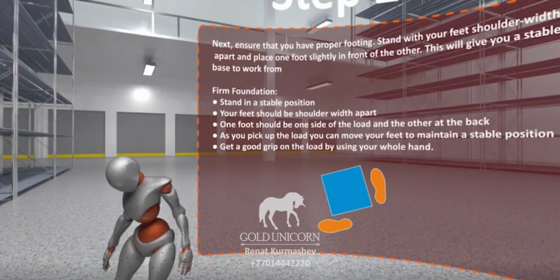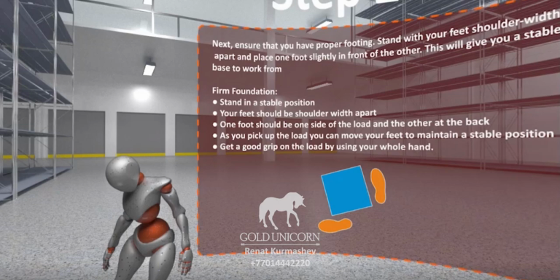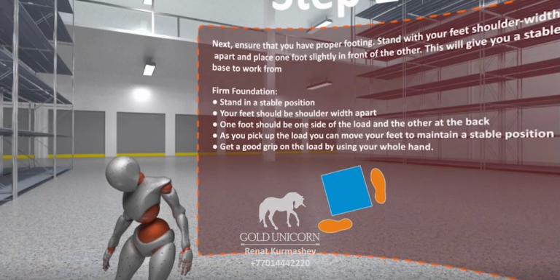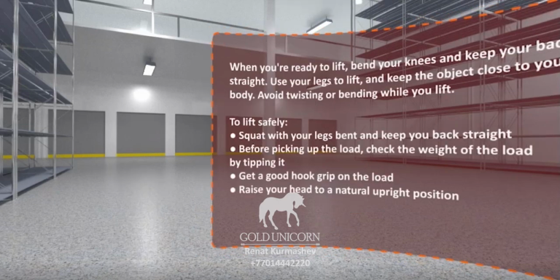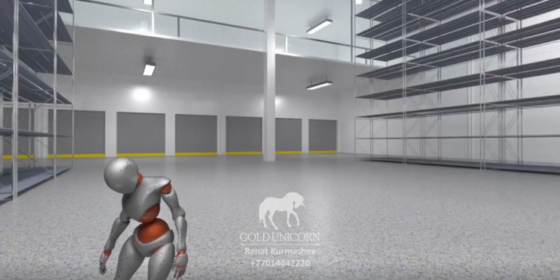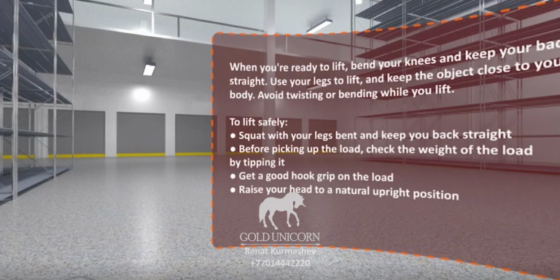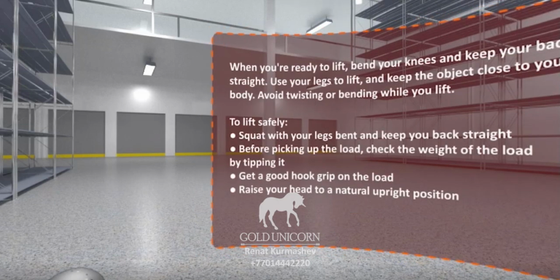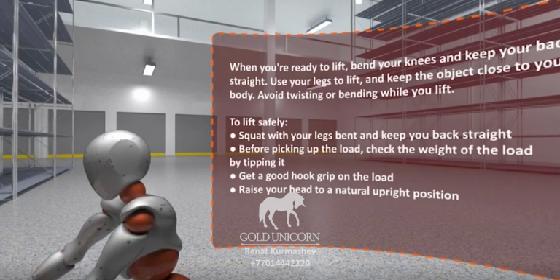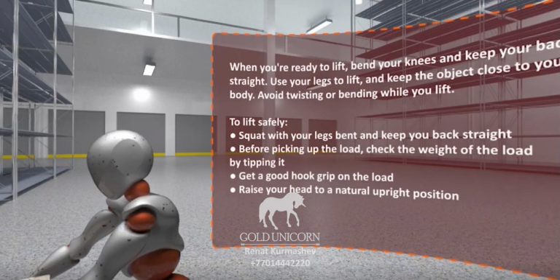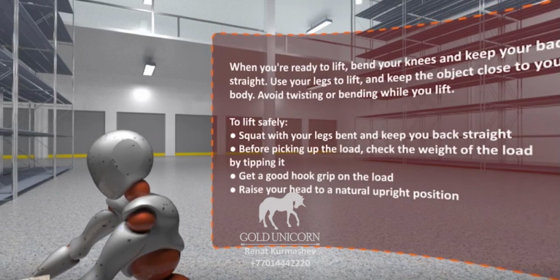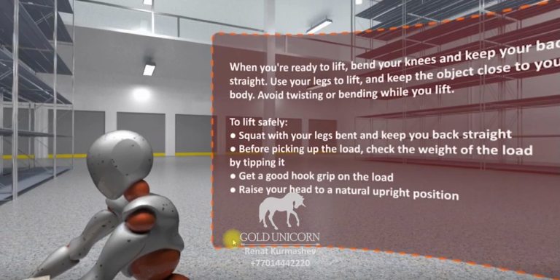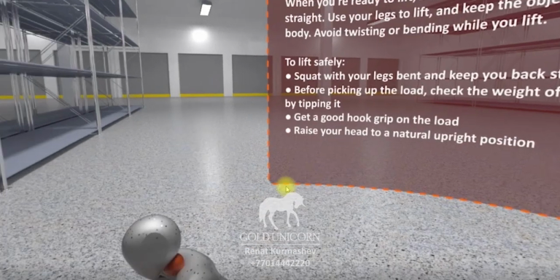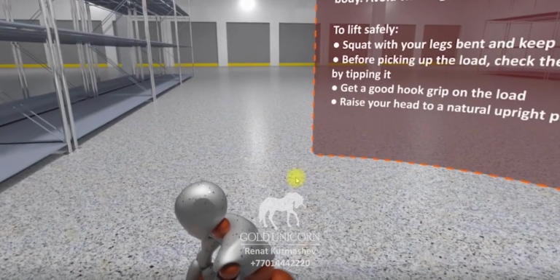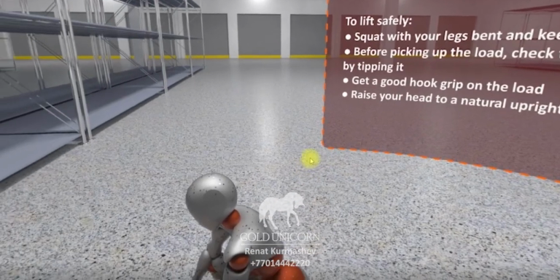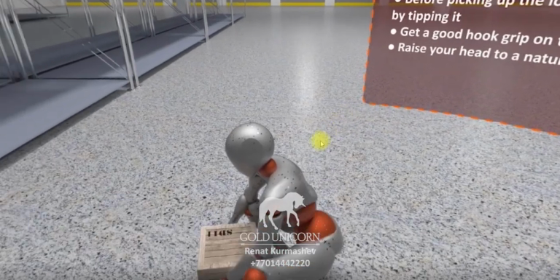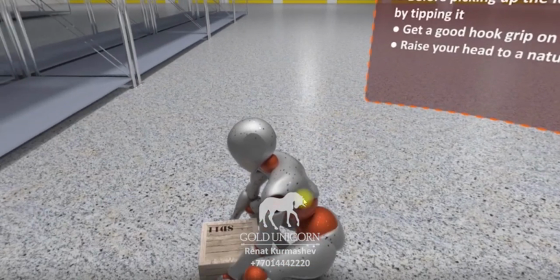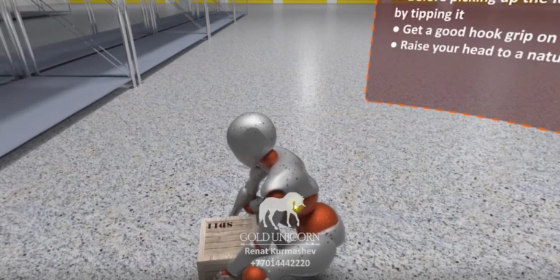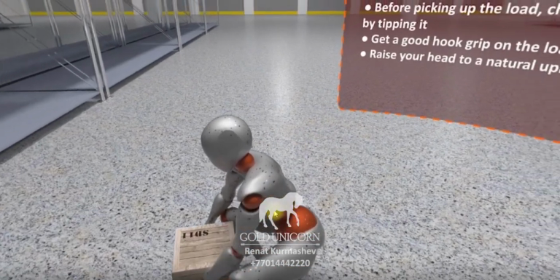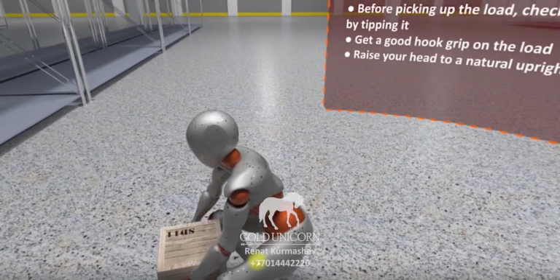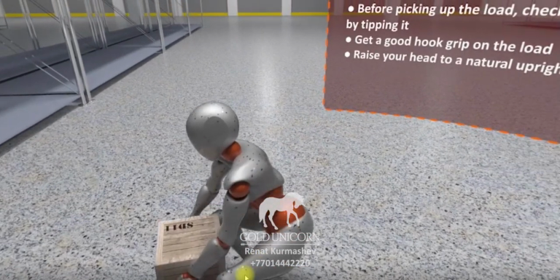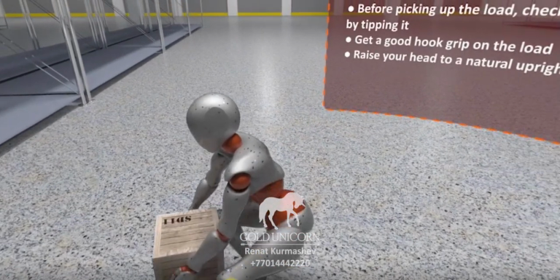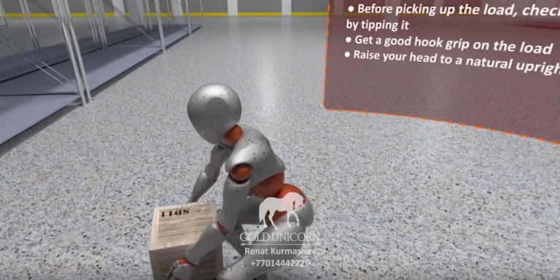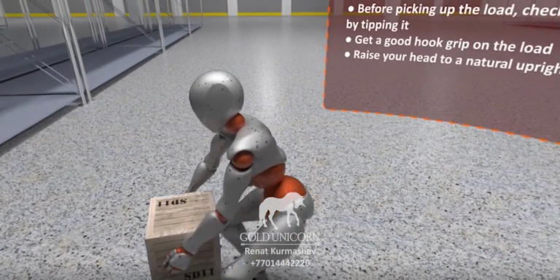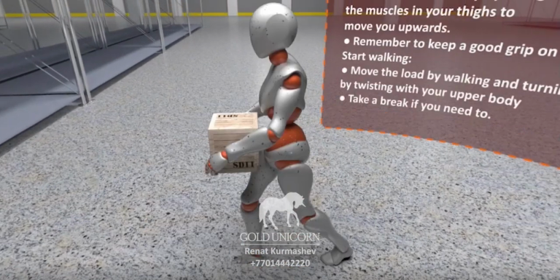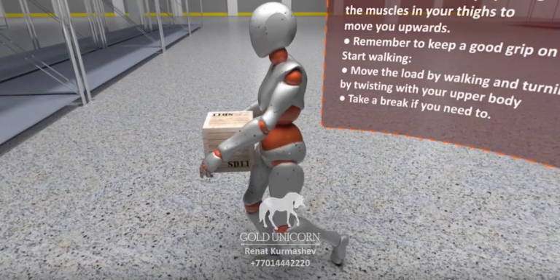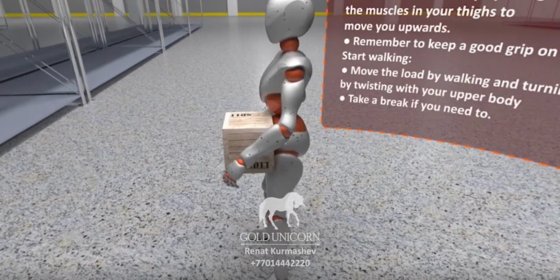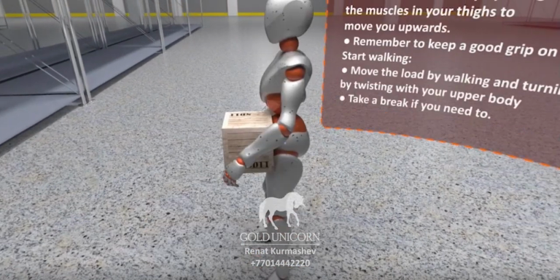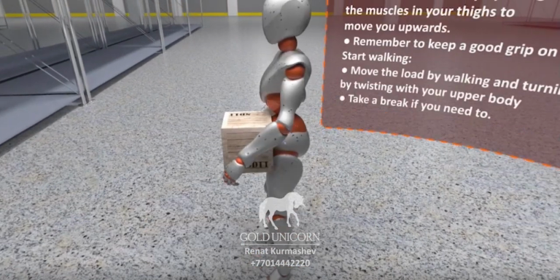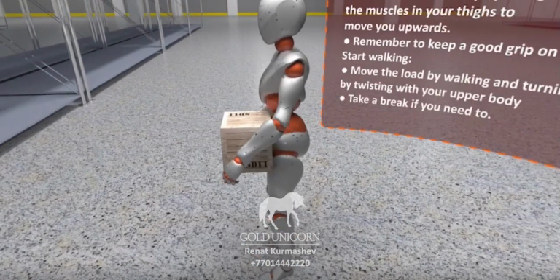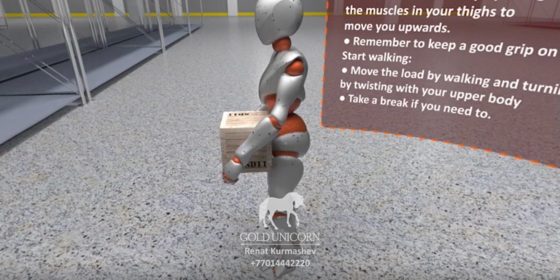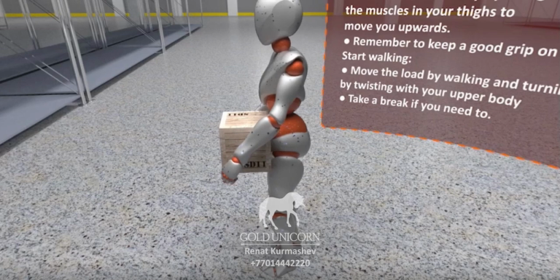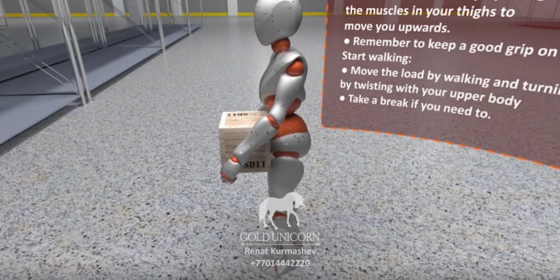Step 3: Bring up the load. Check the weight of the load, direction, pivot and start walking.